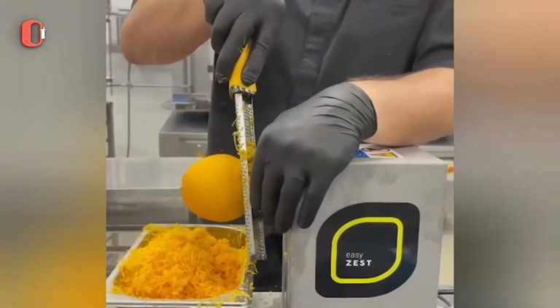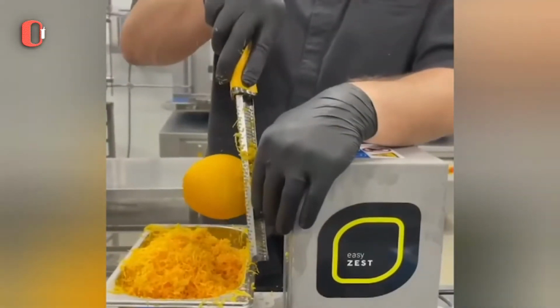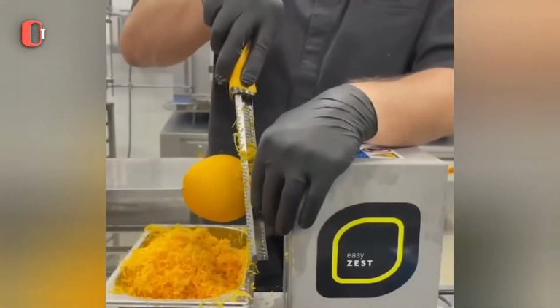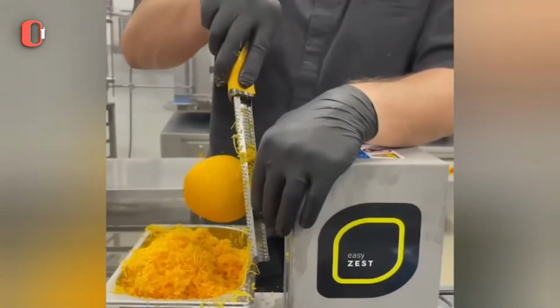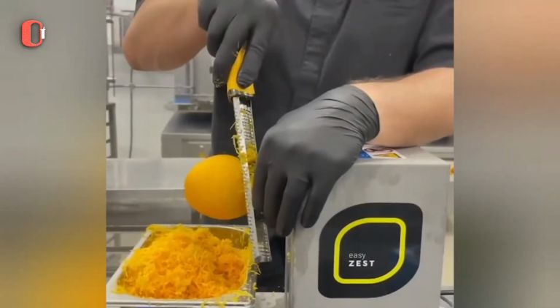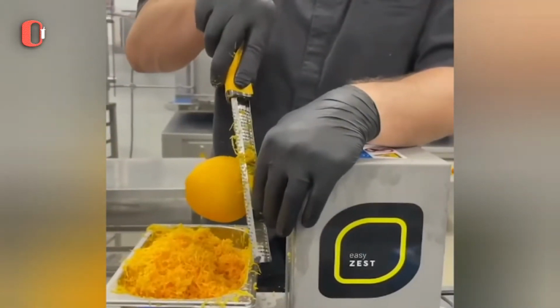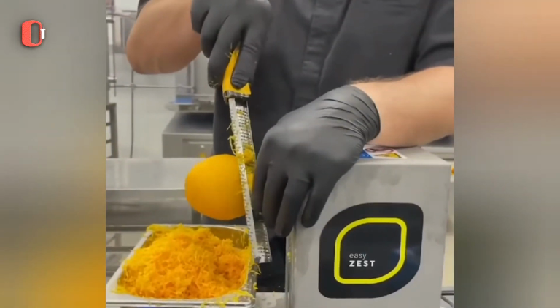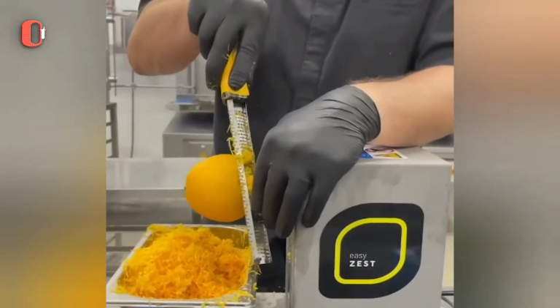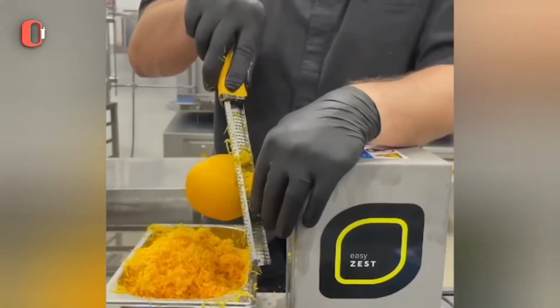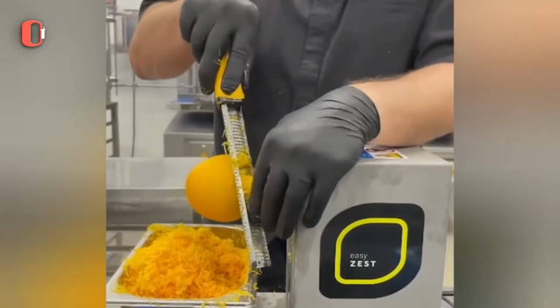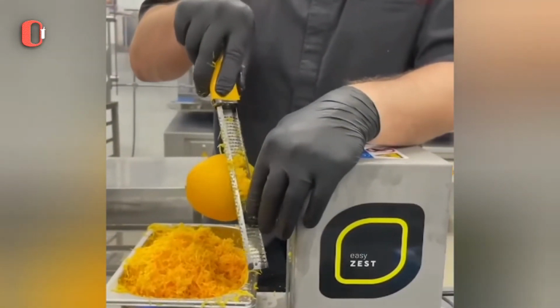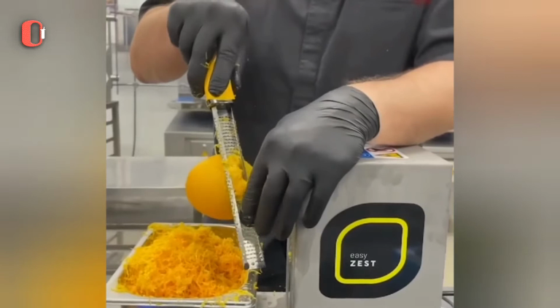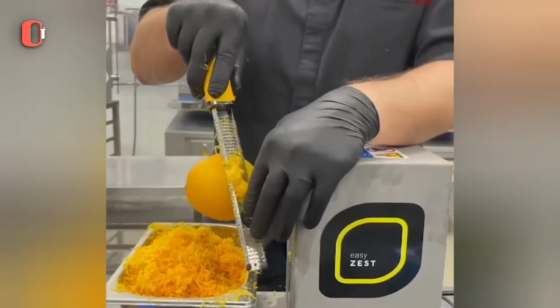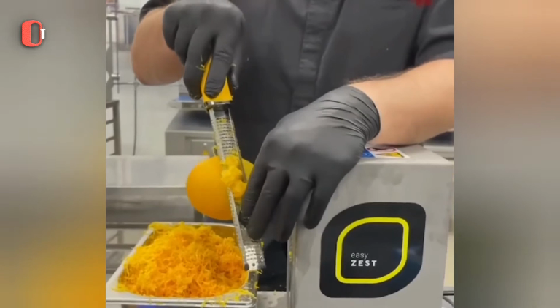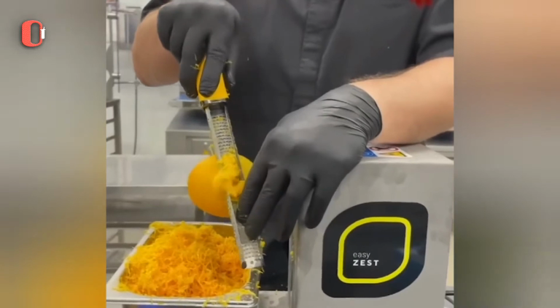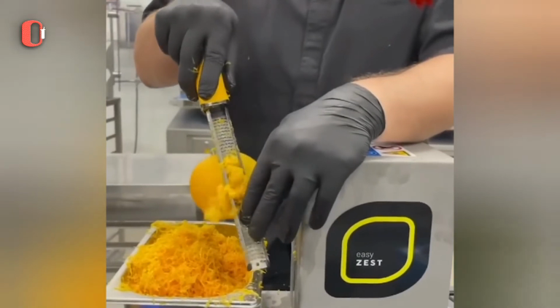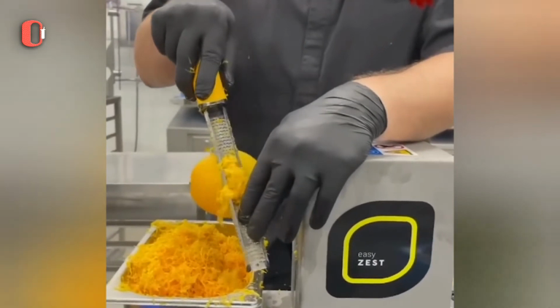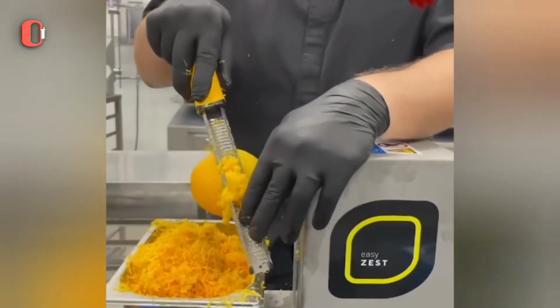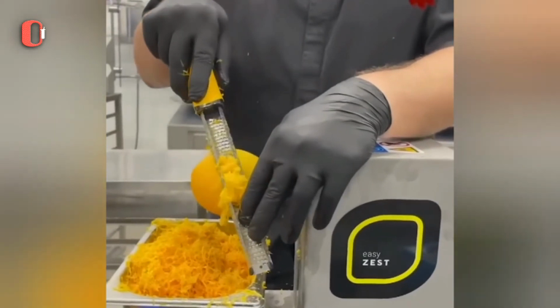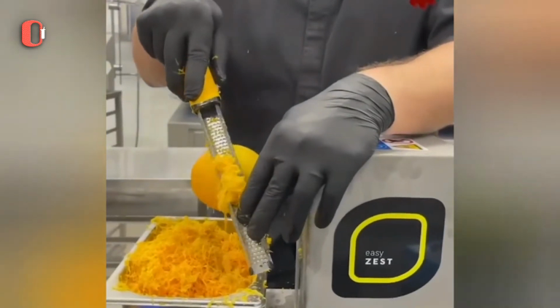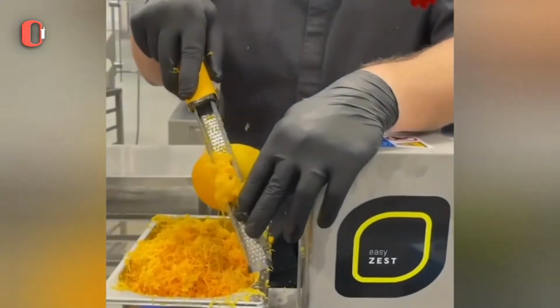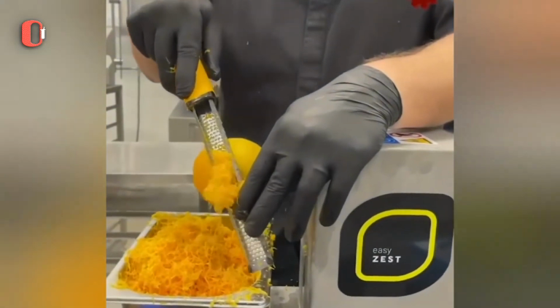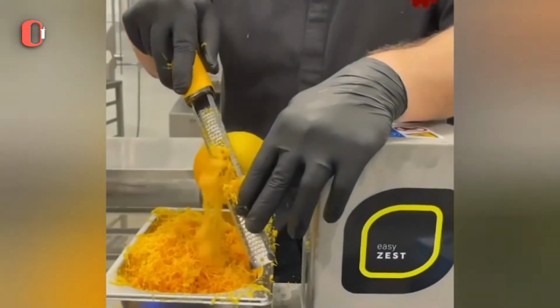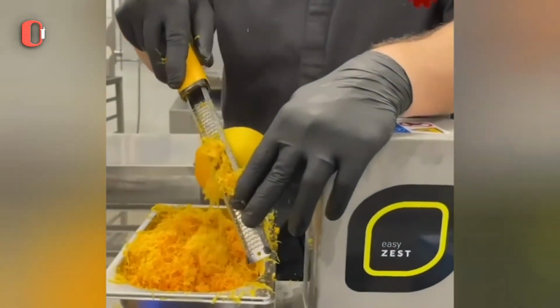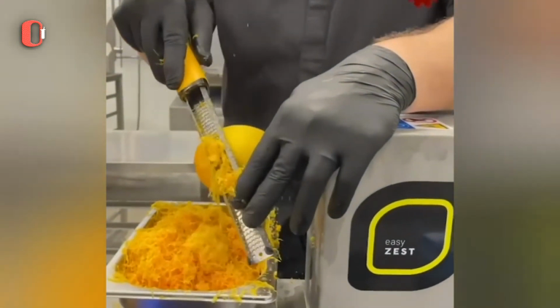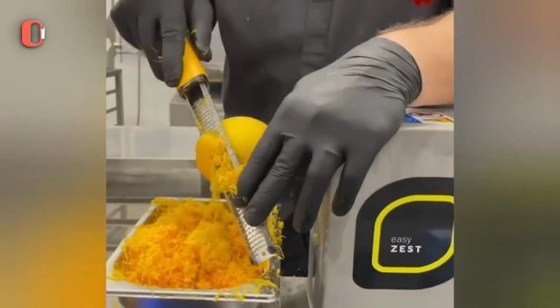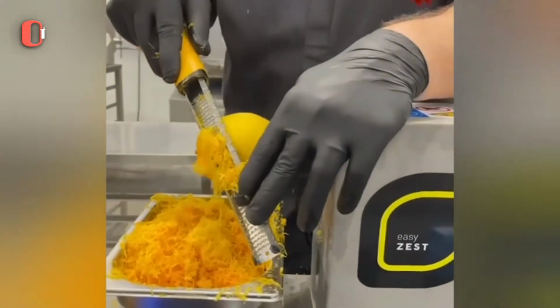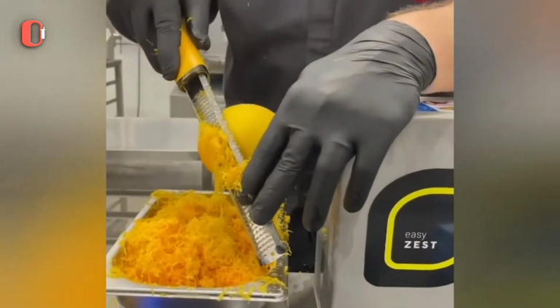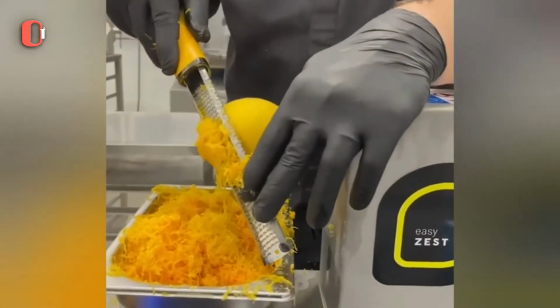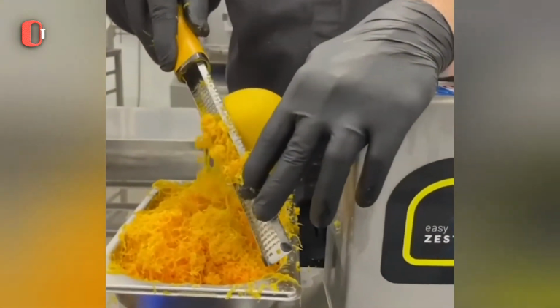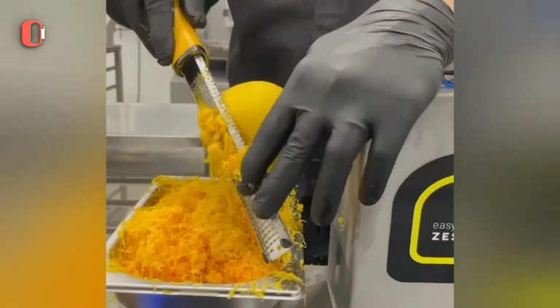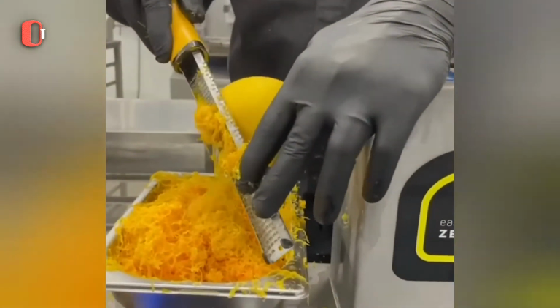A standard chocolate manufacturing process requires 170 kg of orange zest.